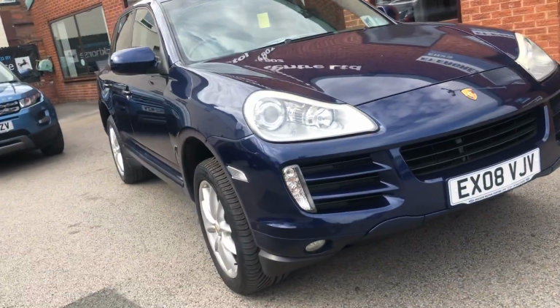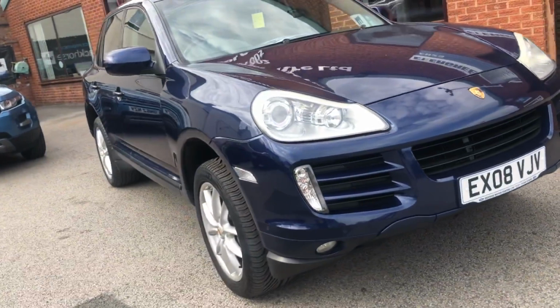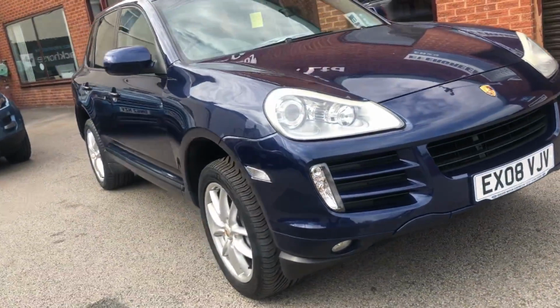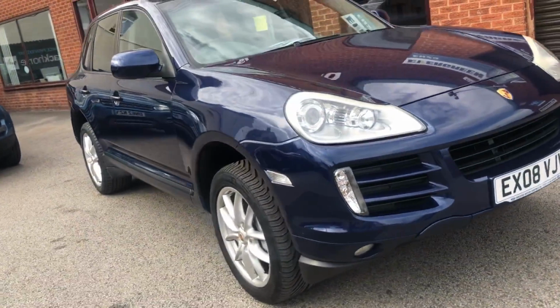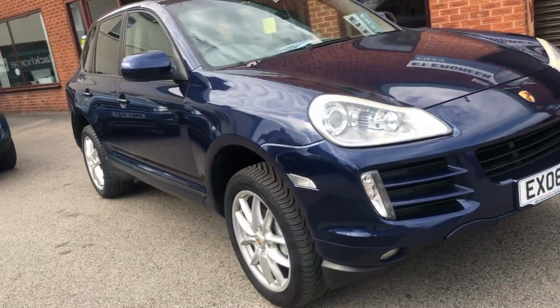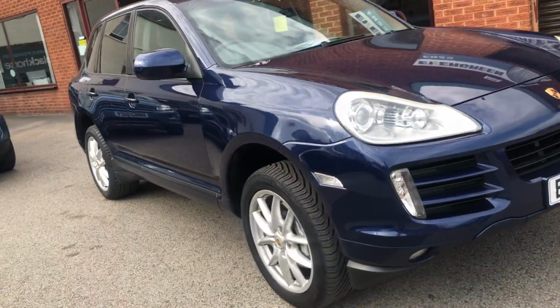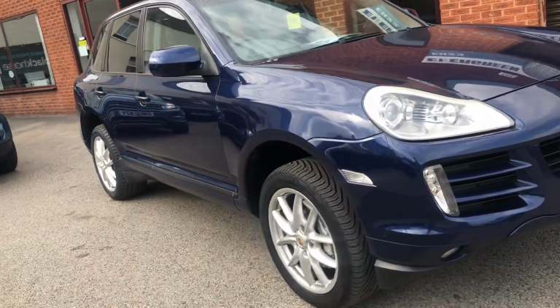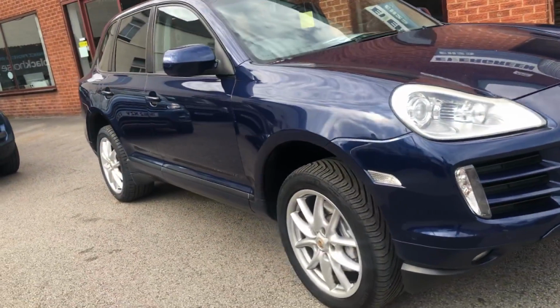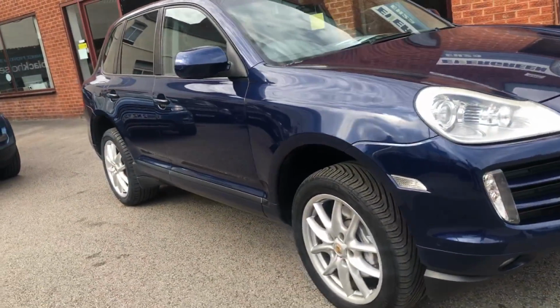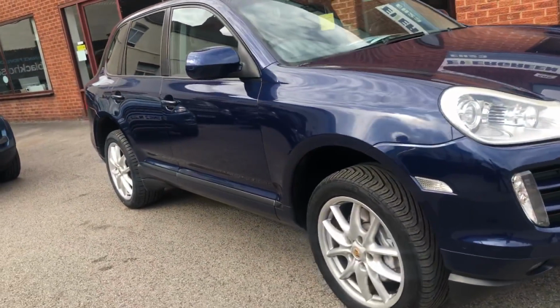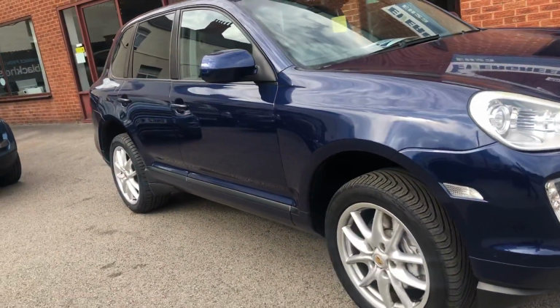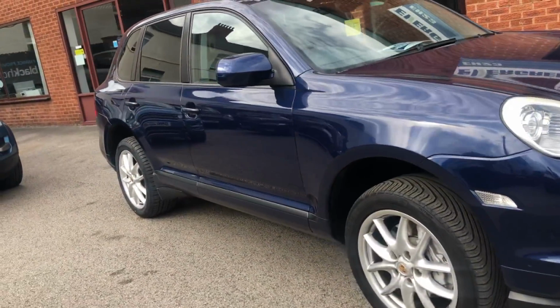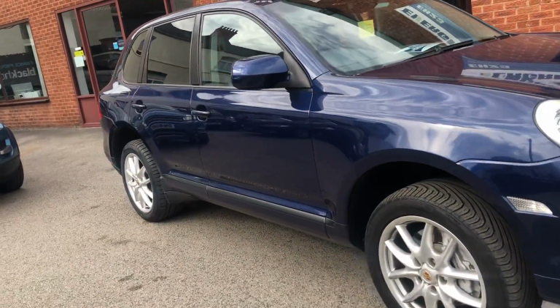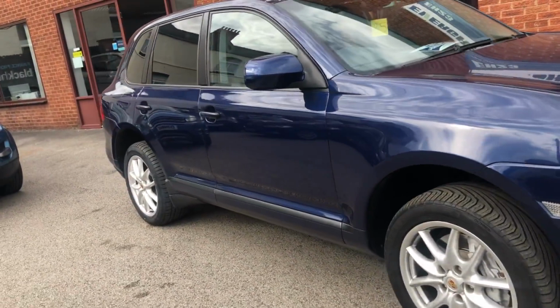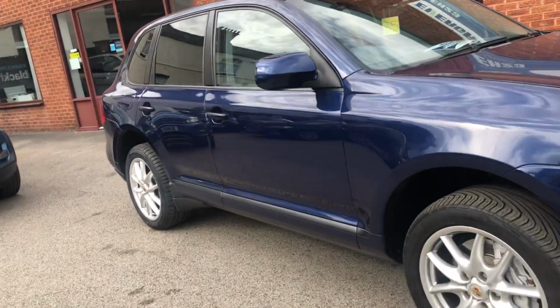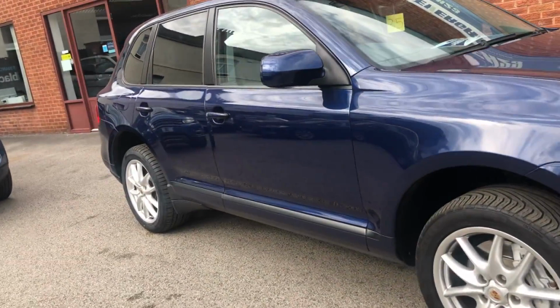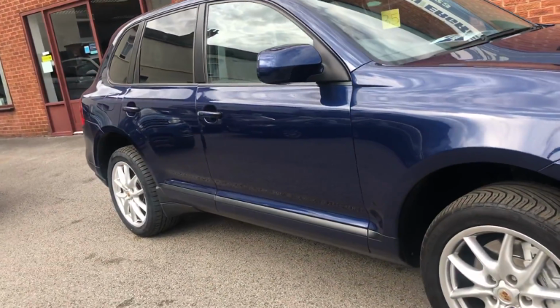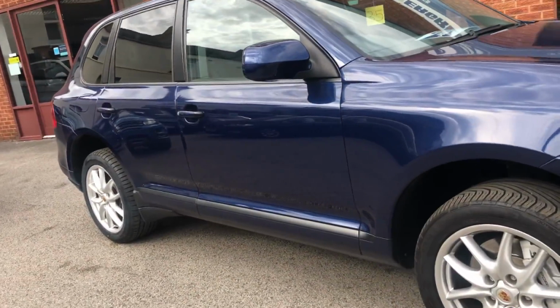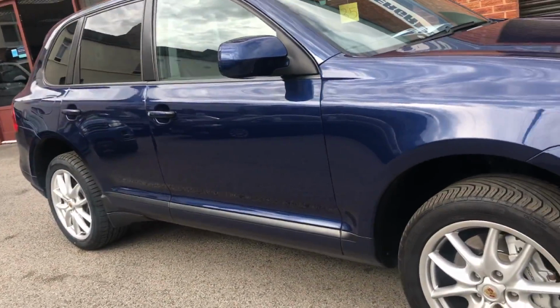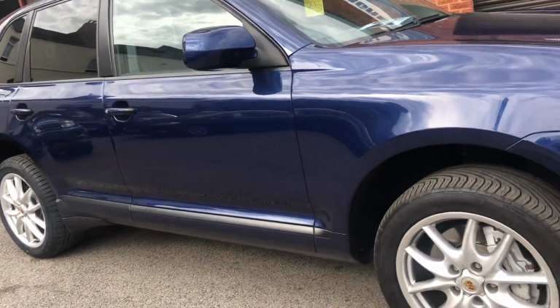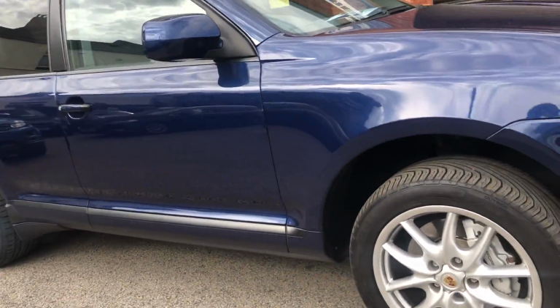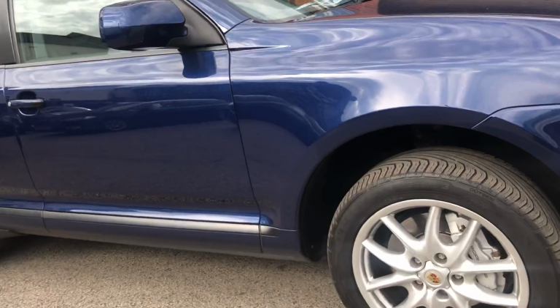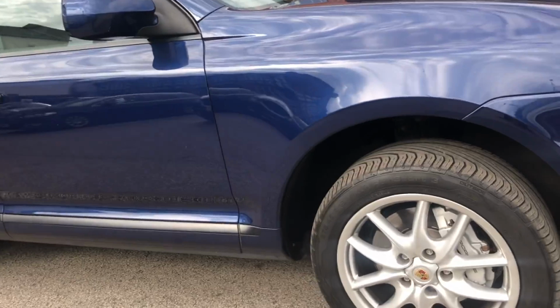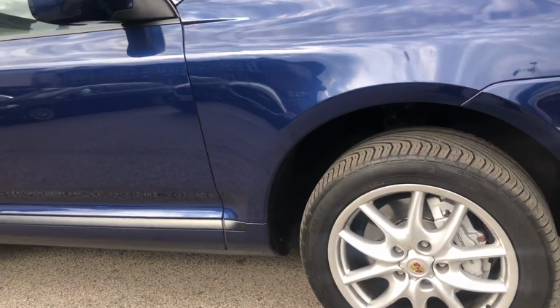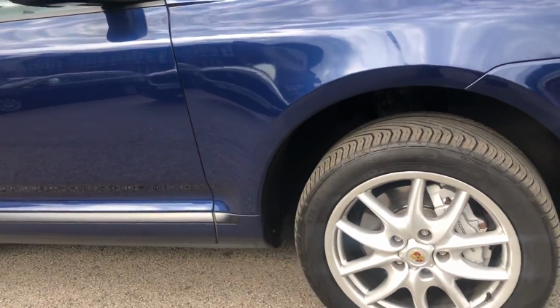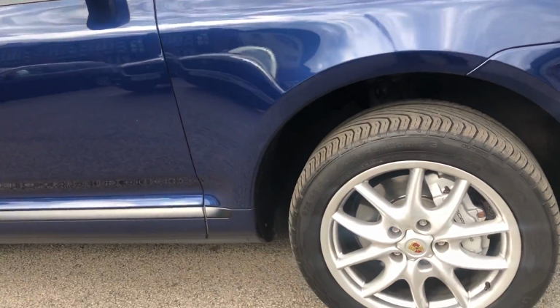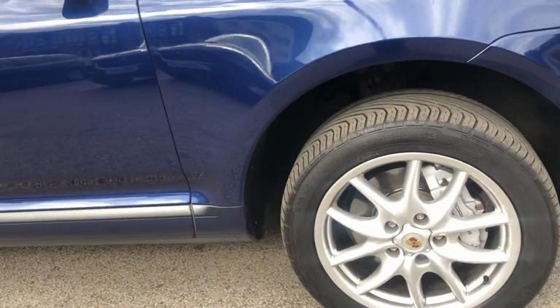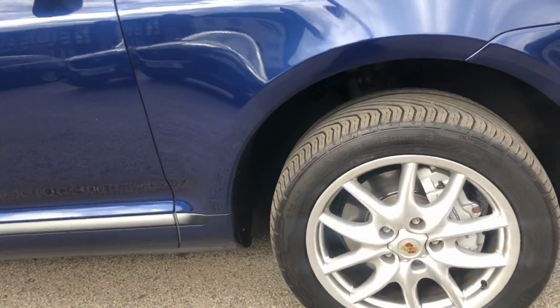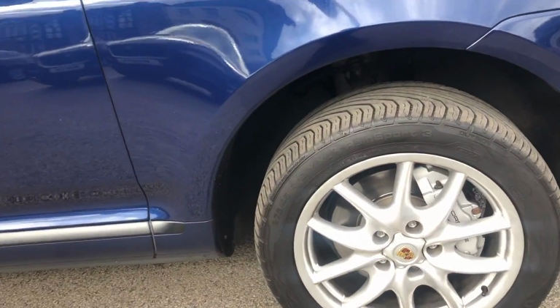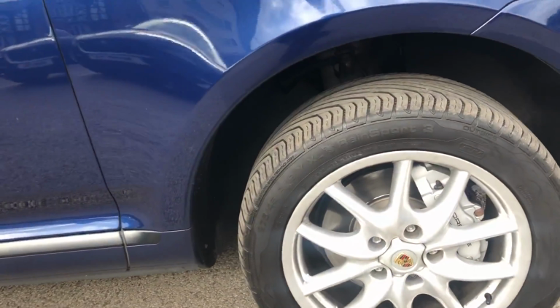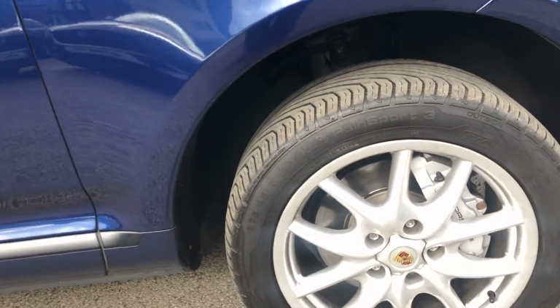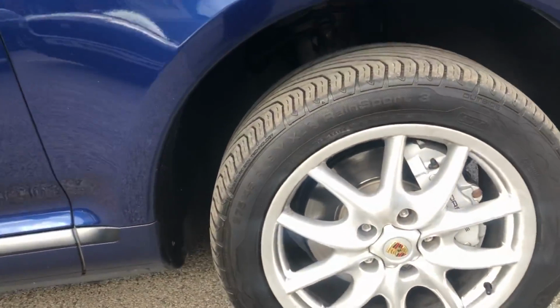The car's in lovely condition, a very good service history. It's got 19 inch alloy wheels.